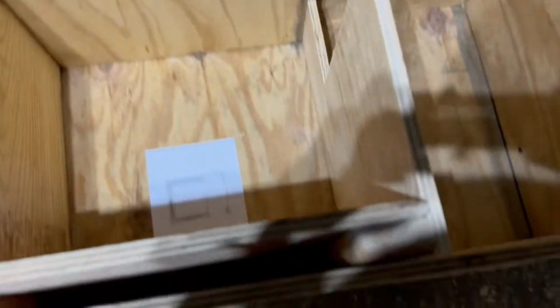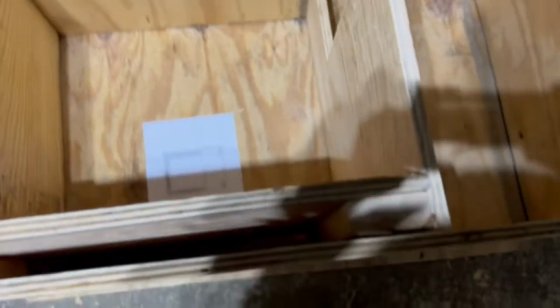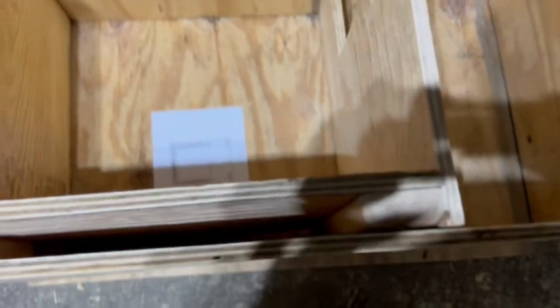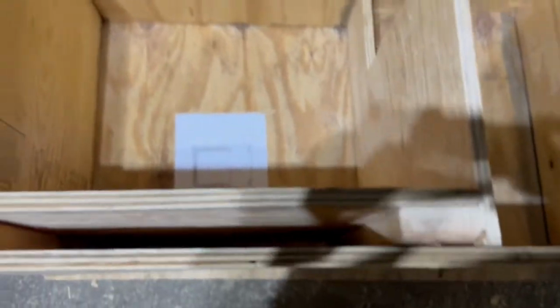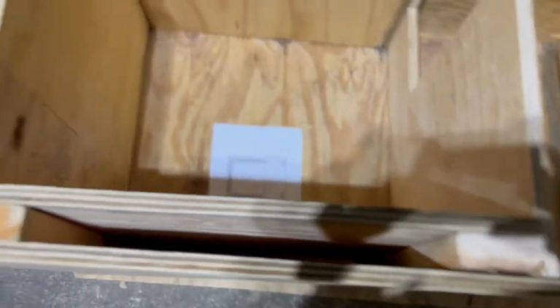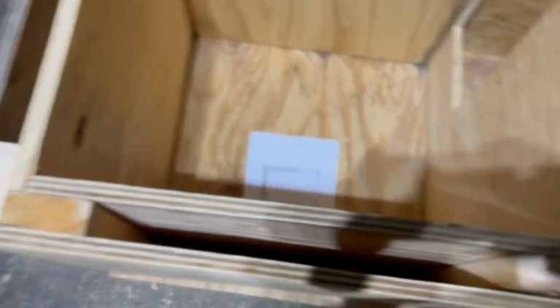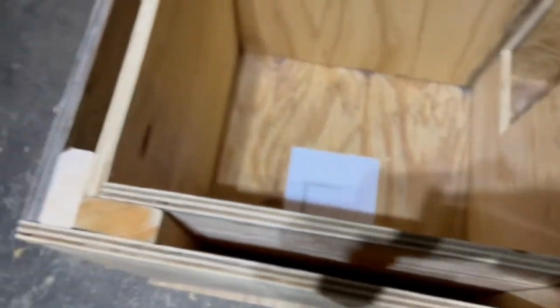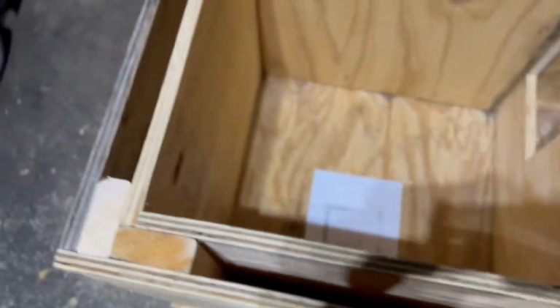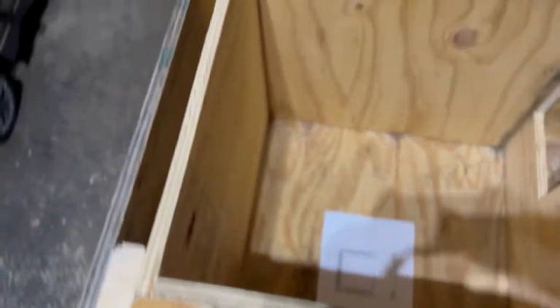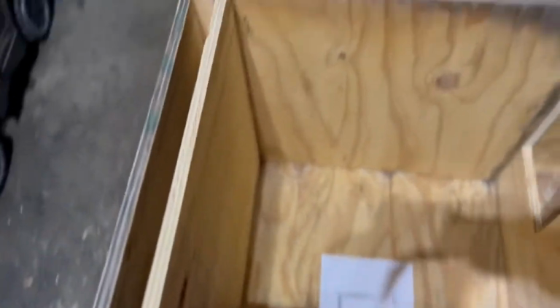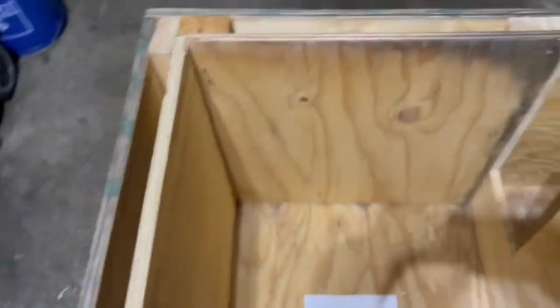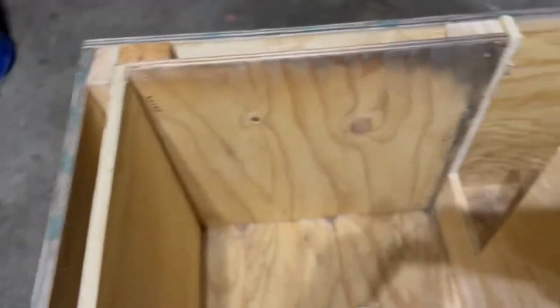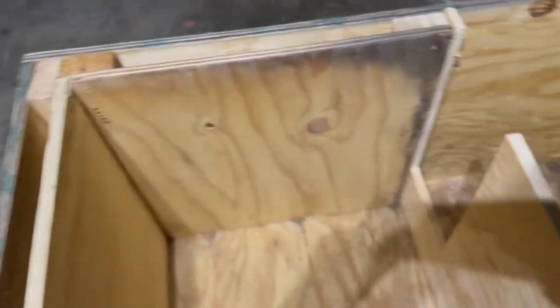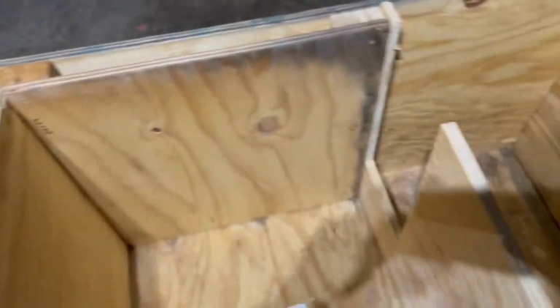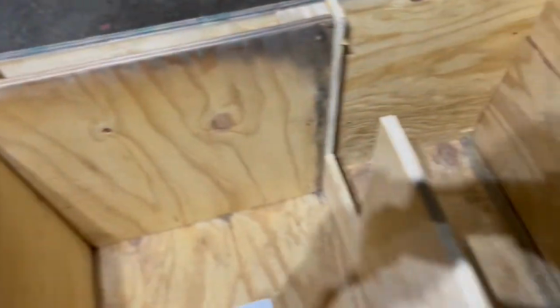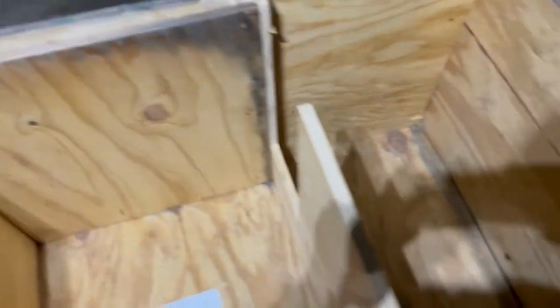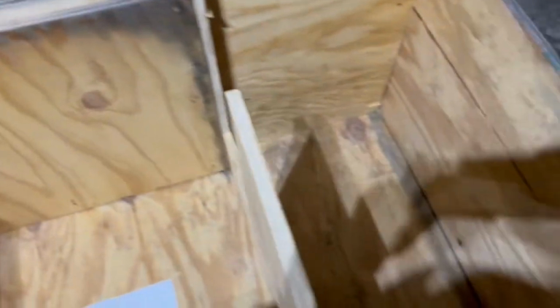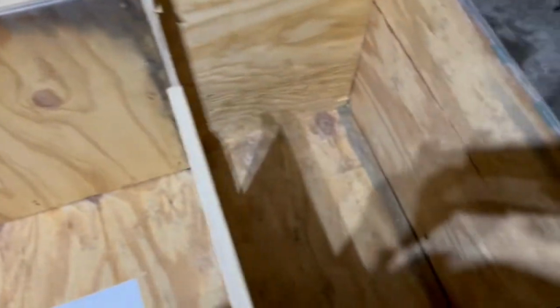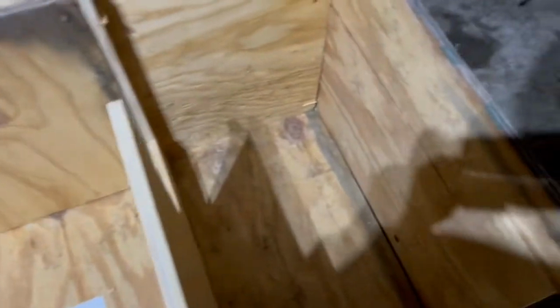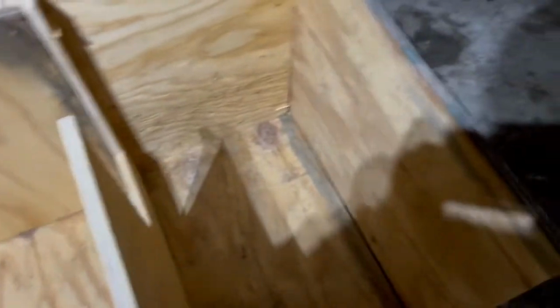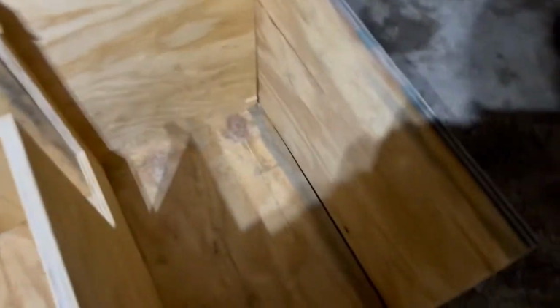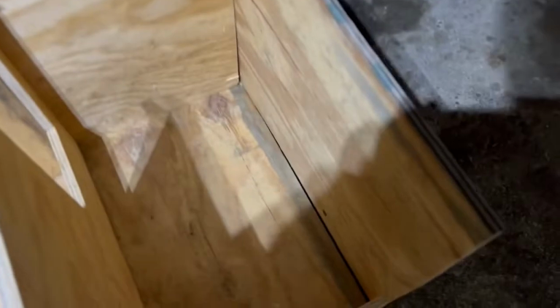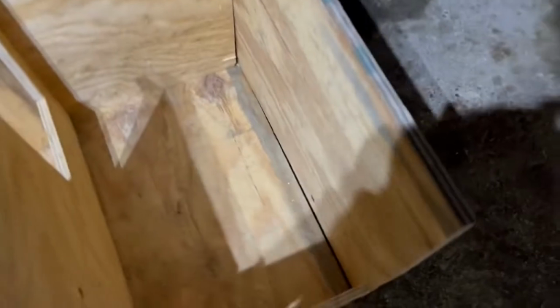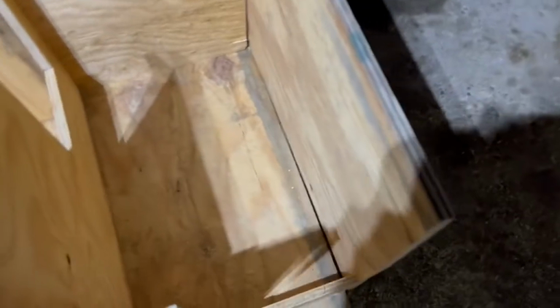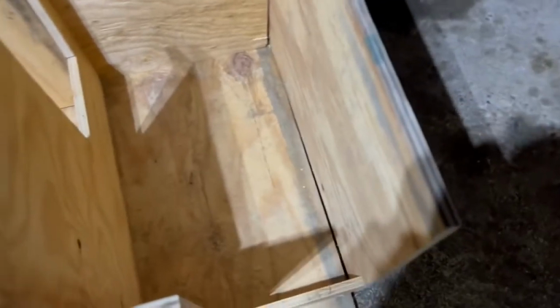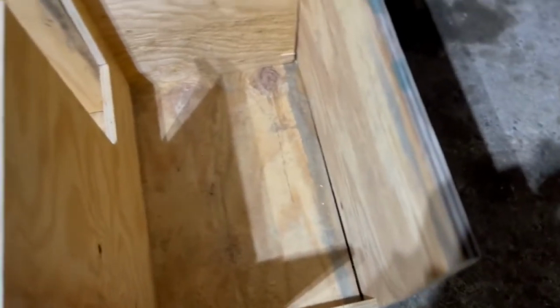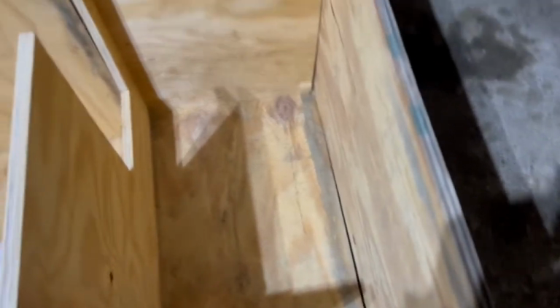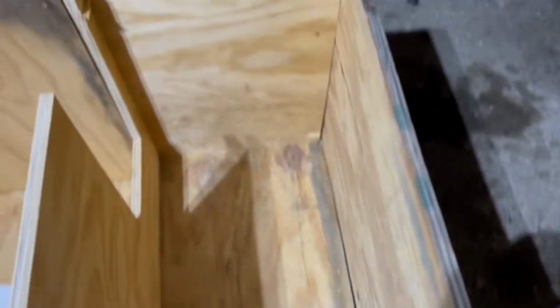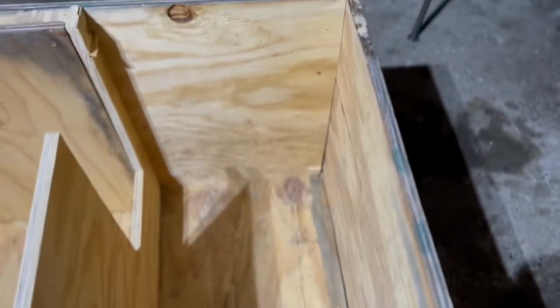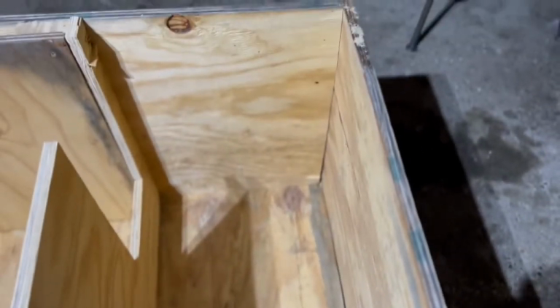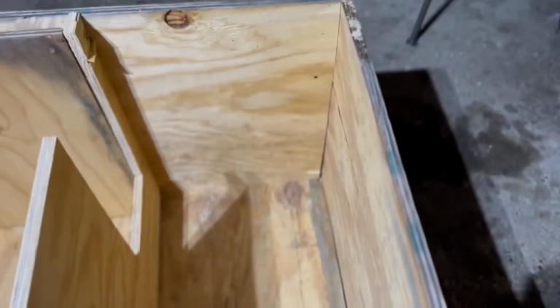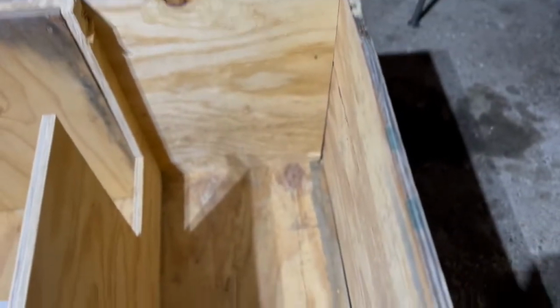We've got the four walls up. Now we've got to put our two-by-fours right here.